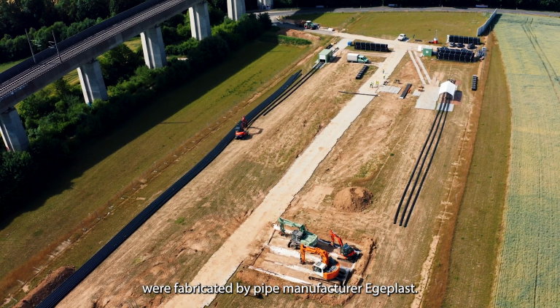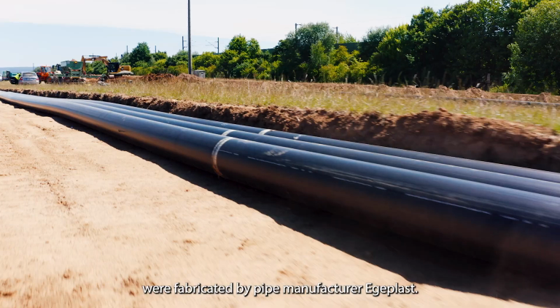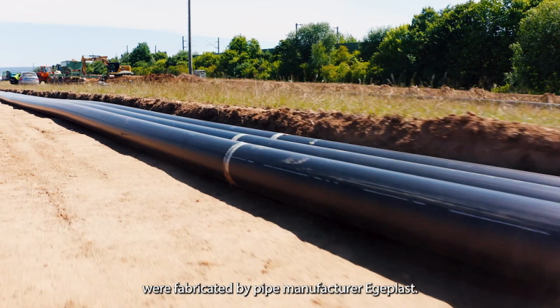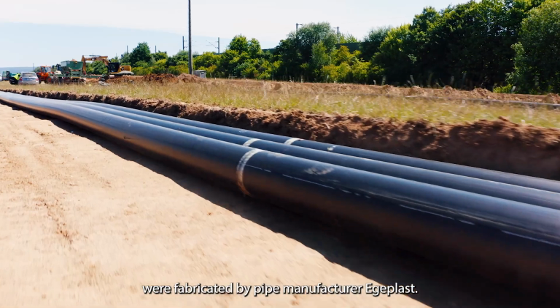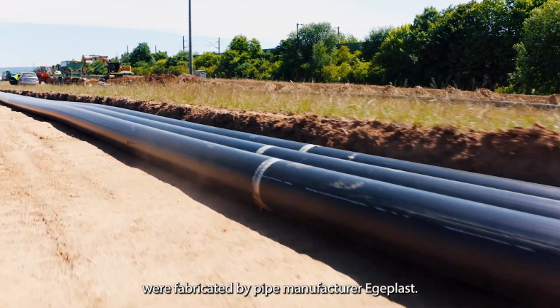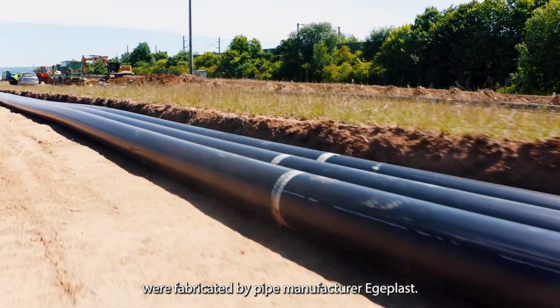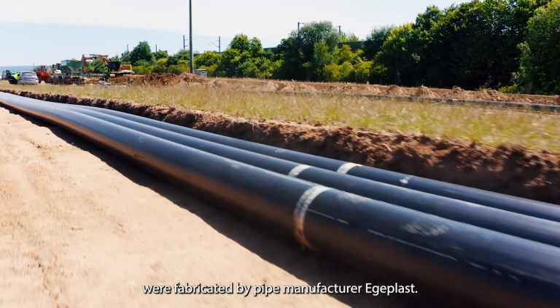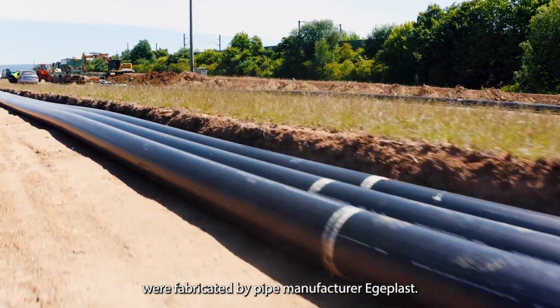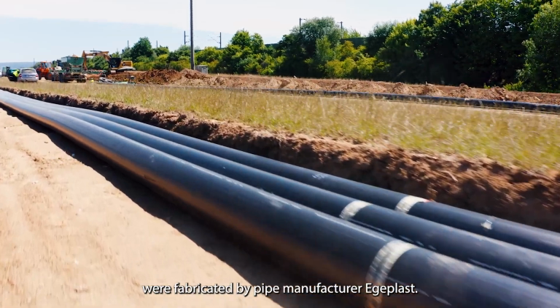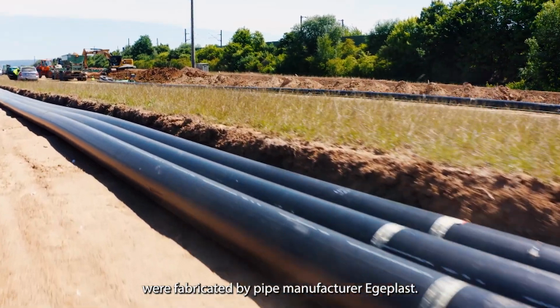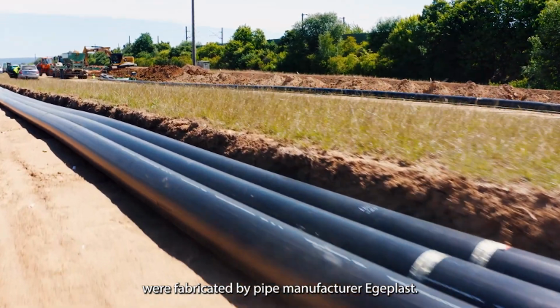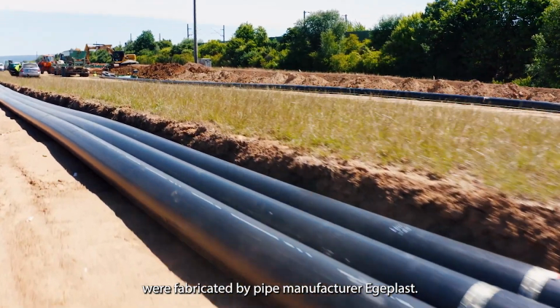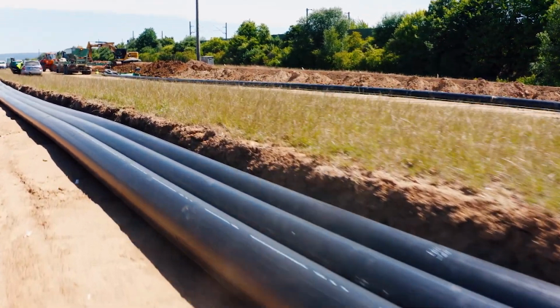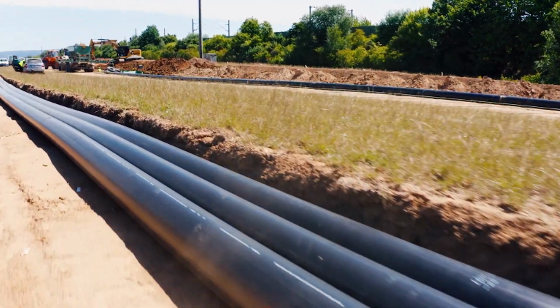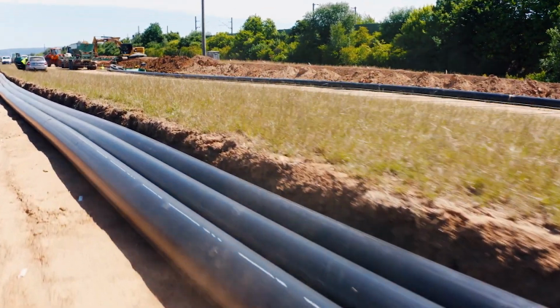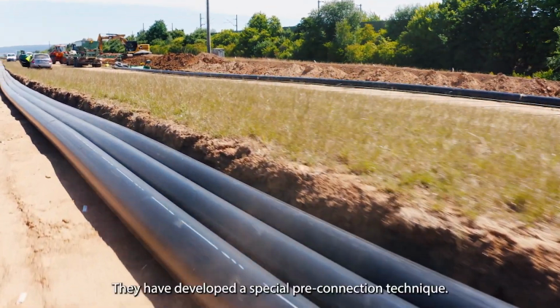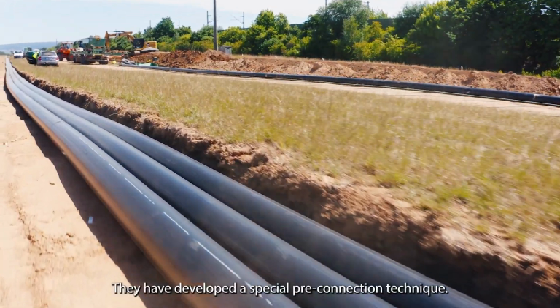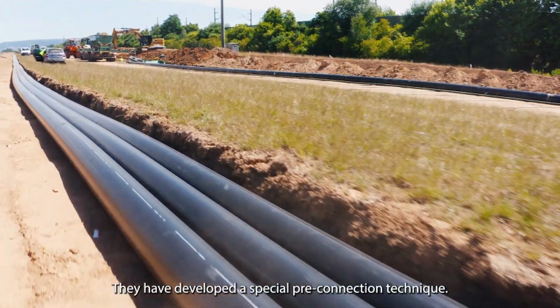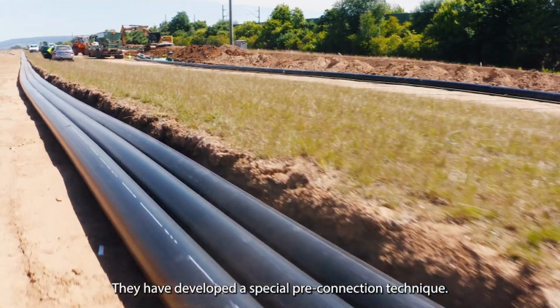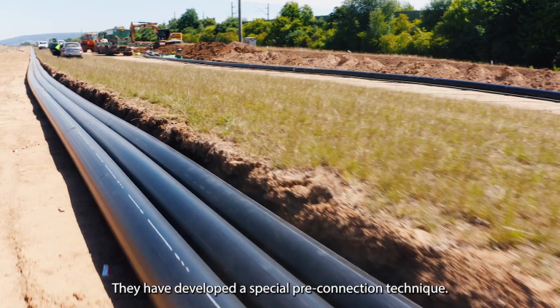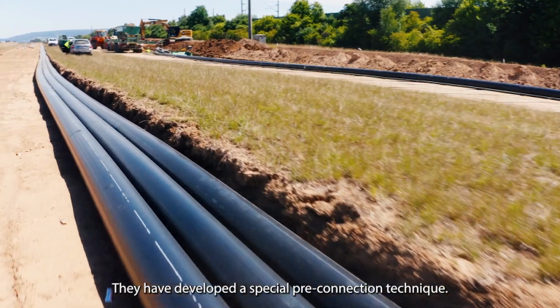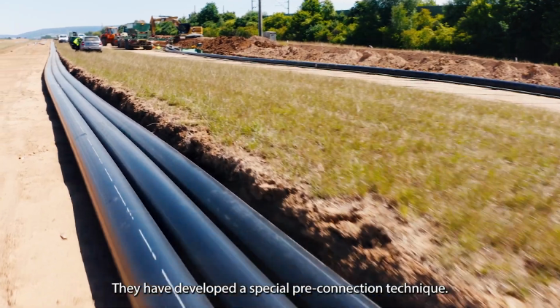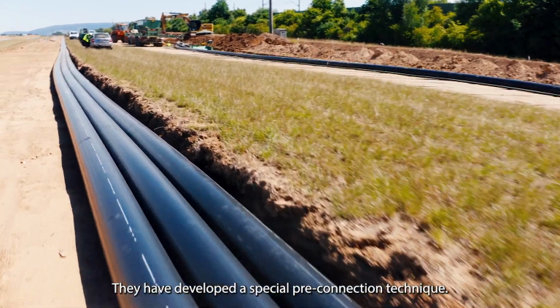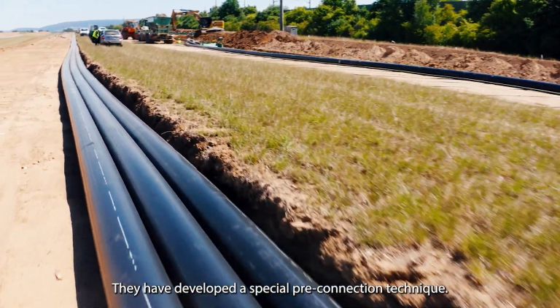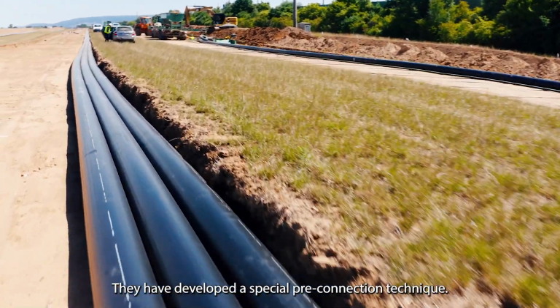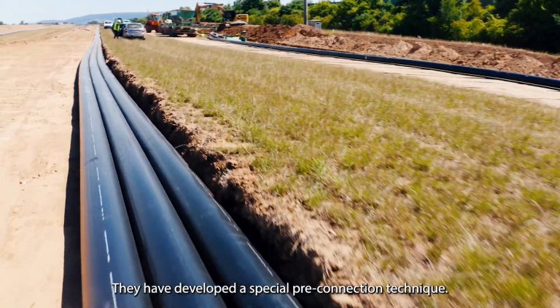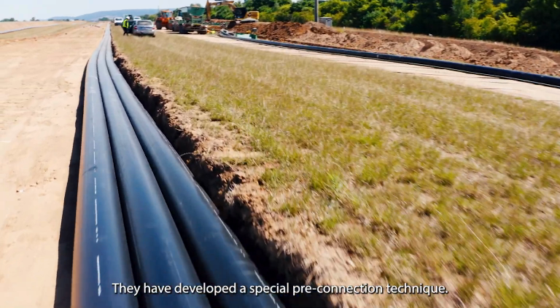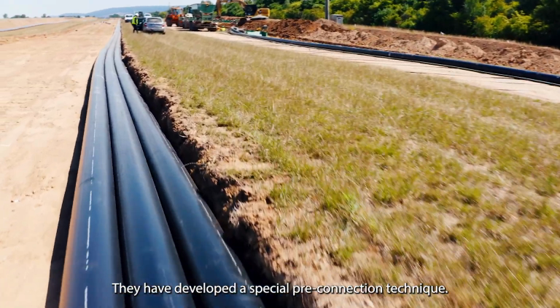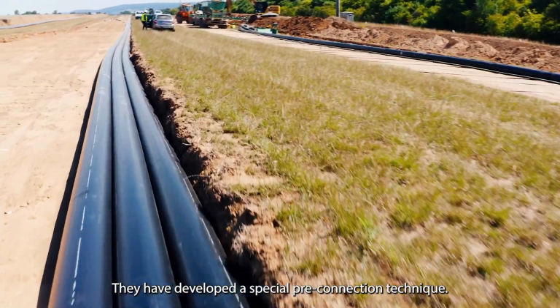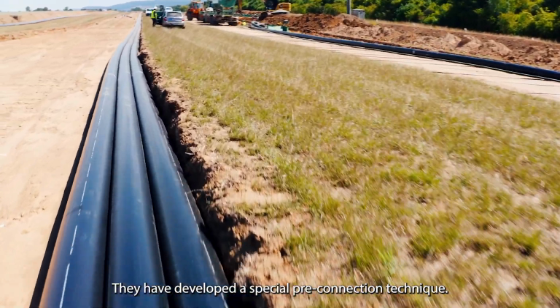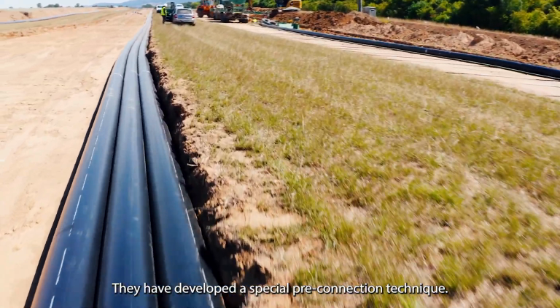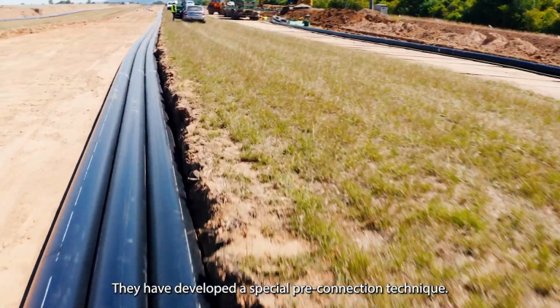The pipe connections for the Wallemeckler project were fabricated by pipe manufacturer EGIPLAST. They have developed a special pre-connection technique.